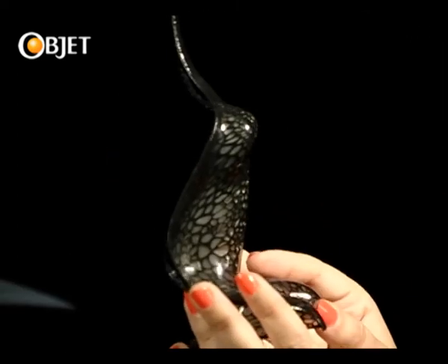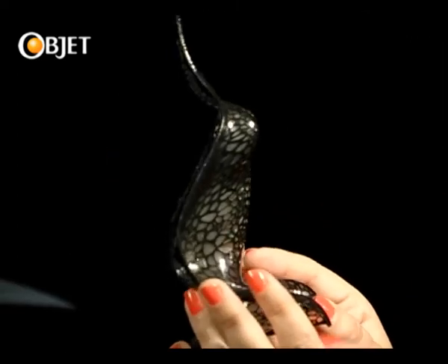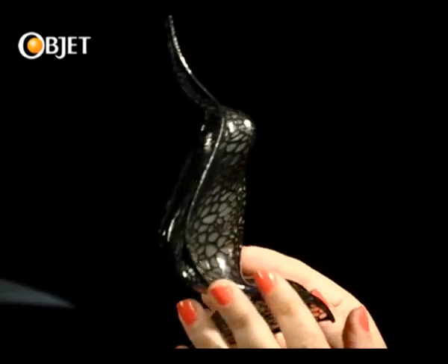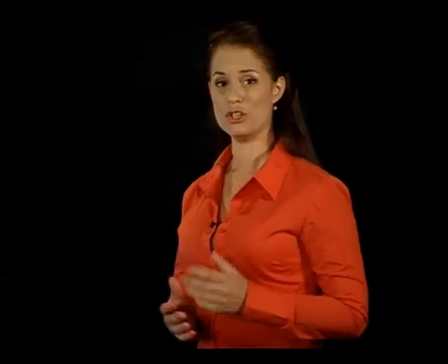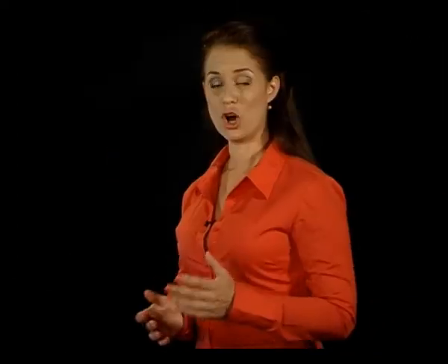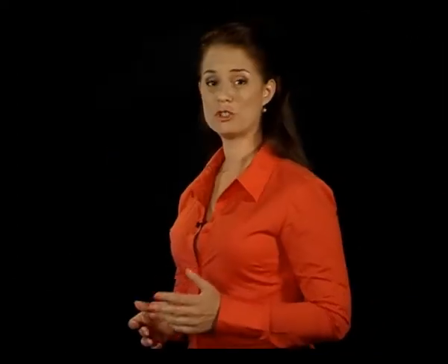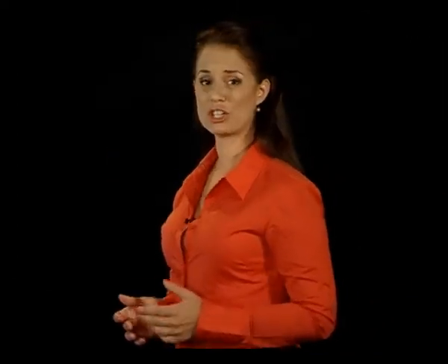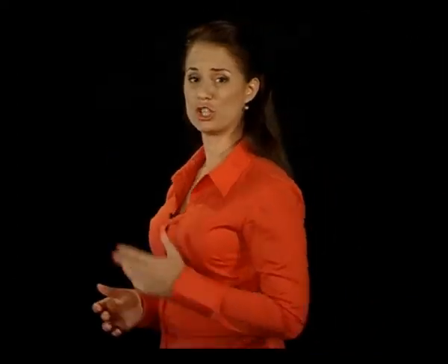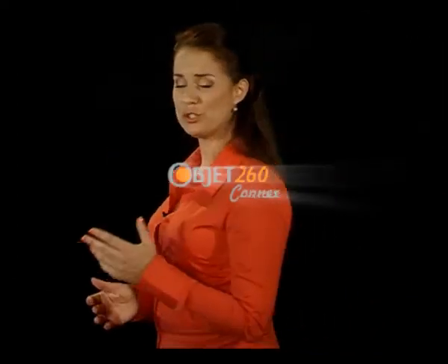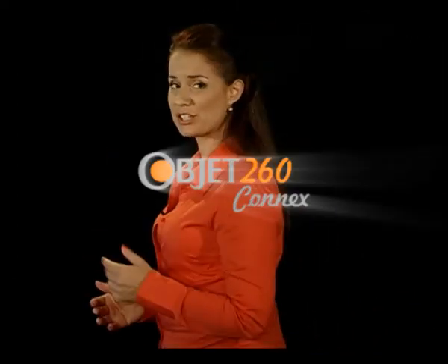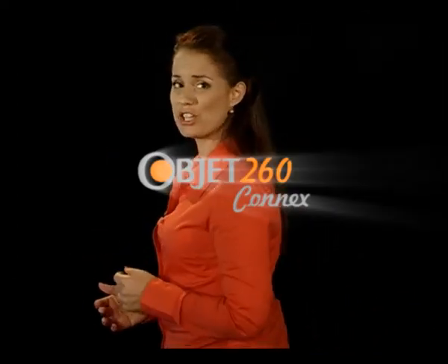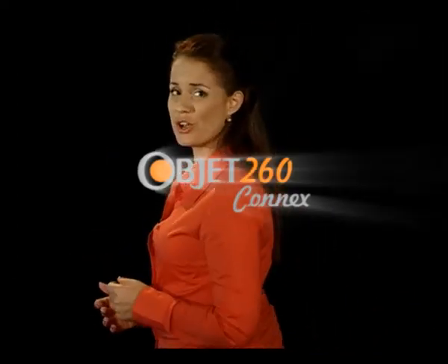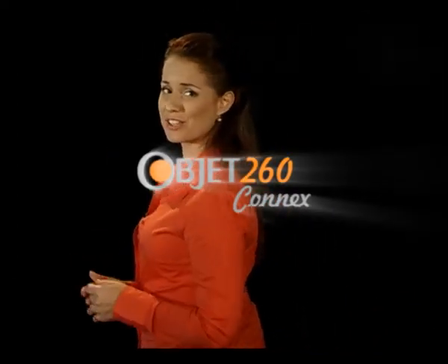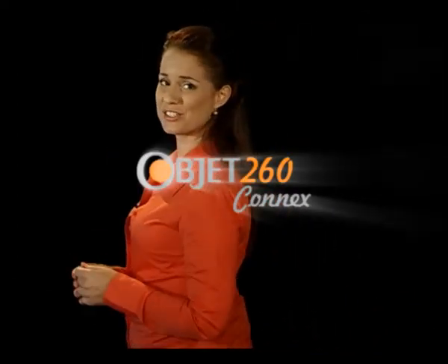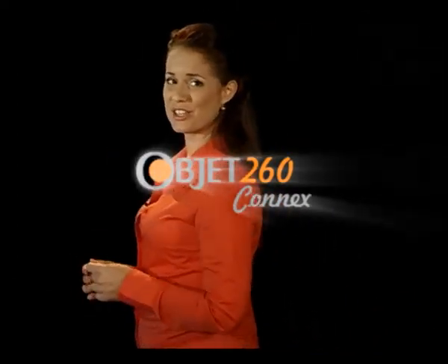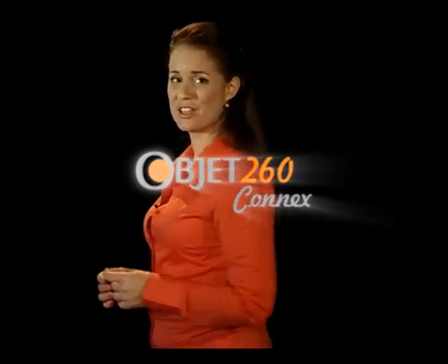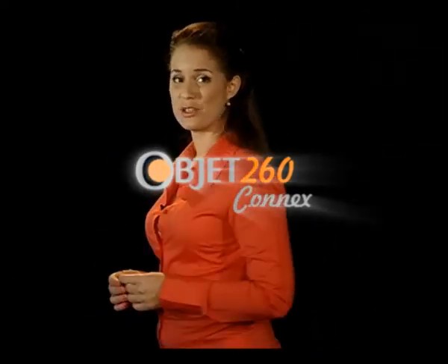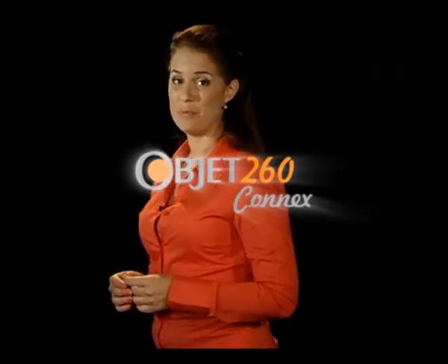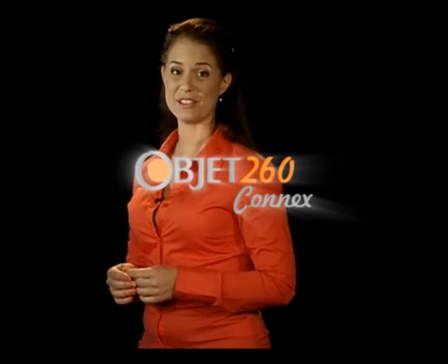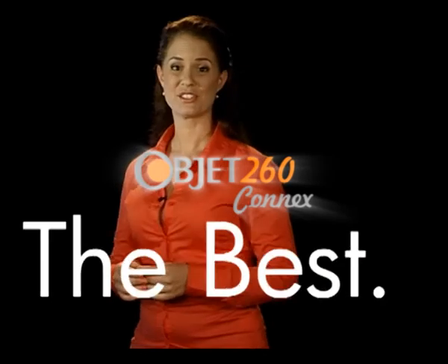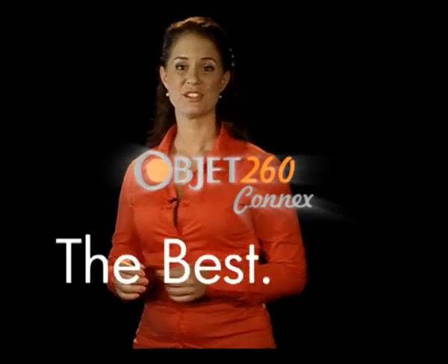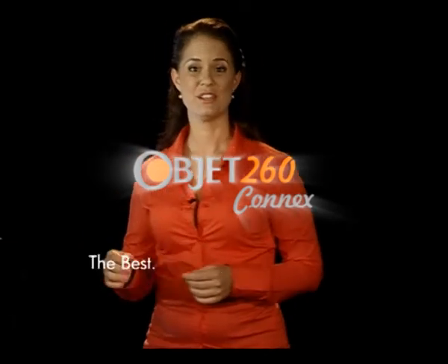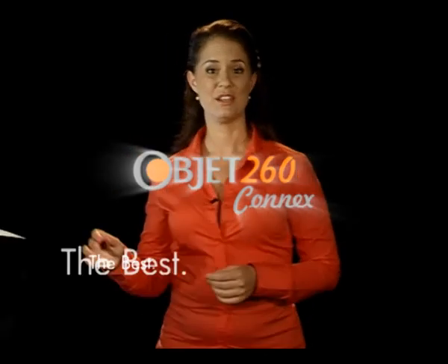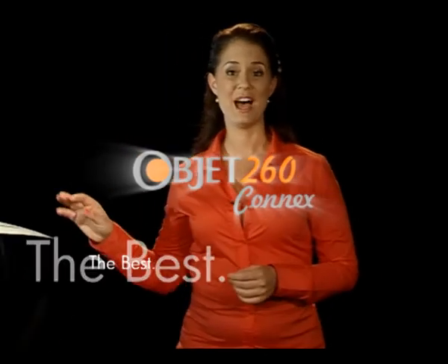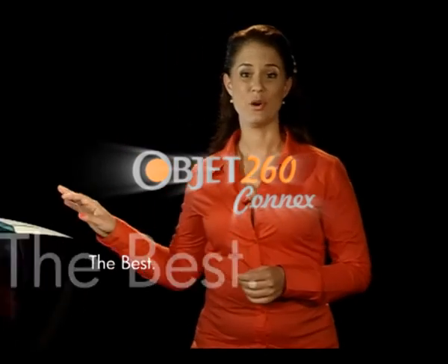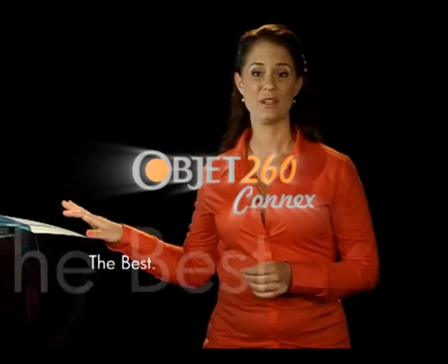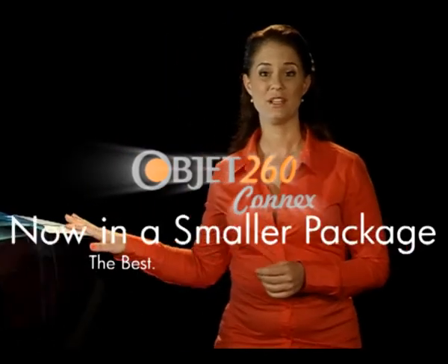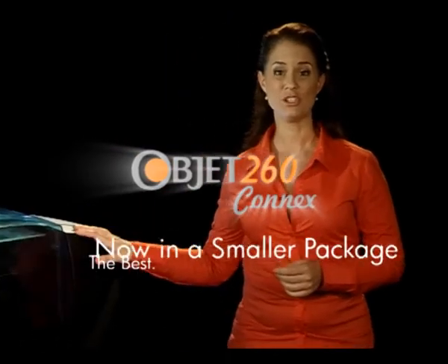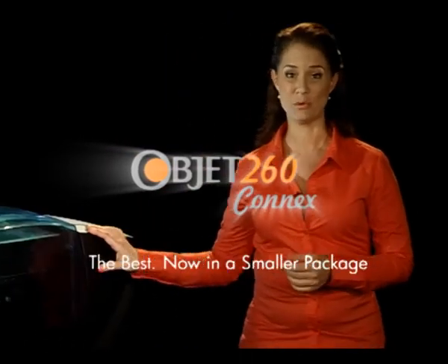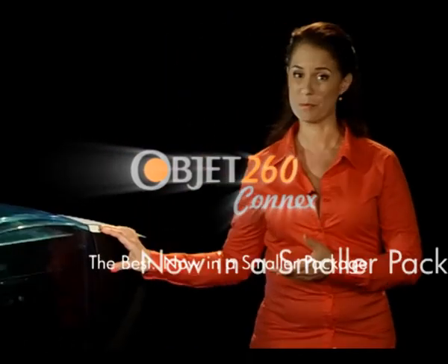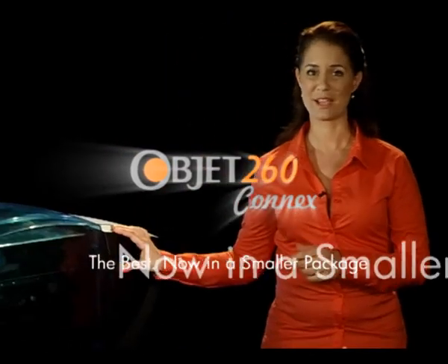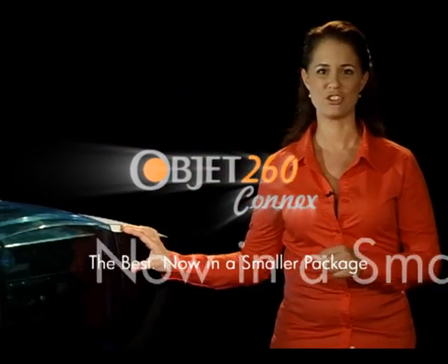The Objet 260 Connex. The best, now, in a smaller package.